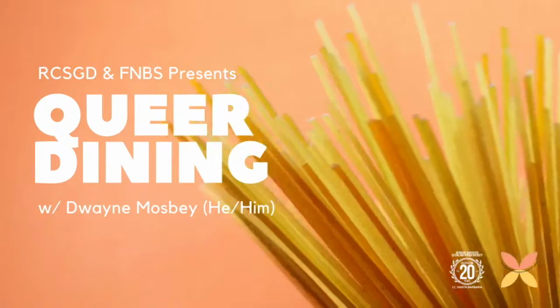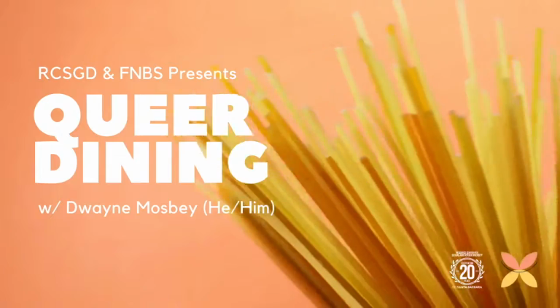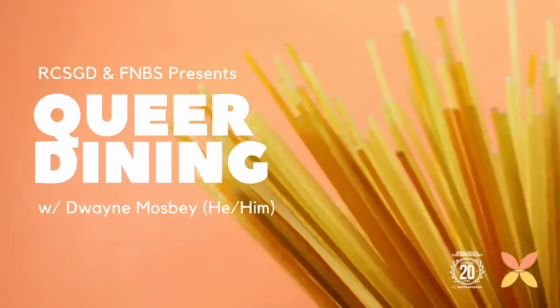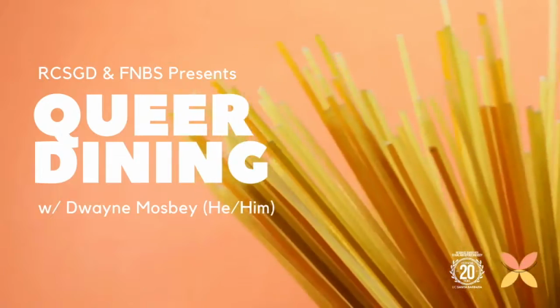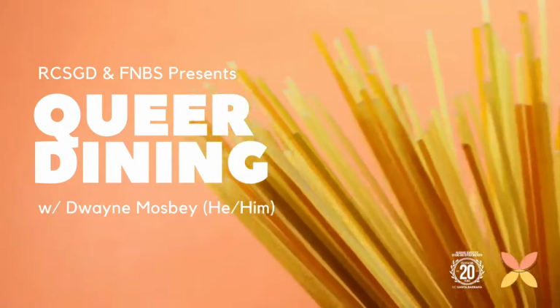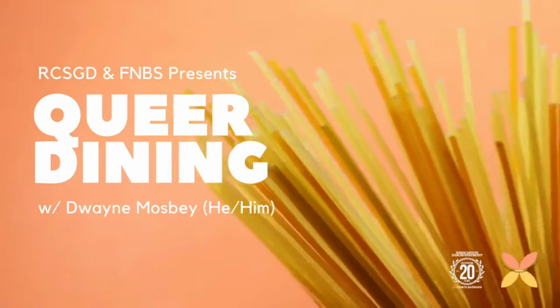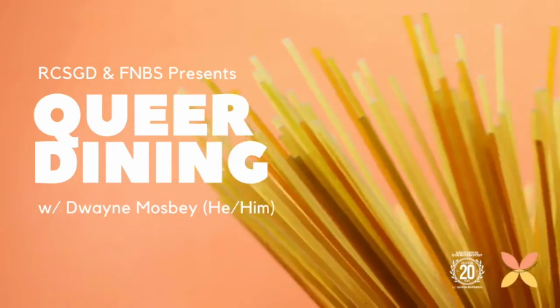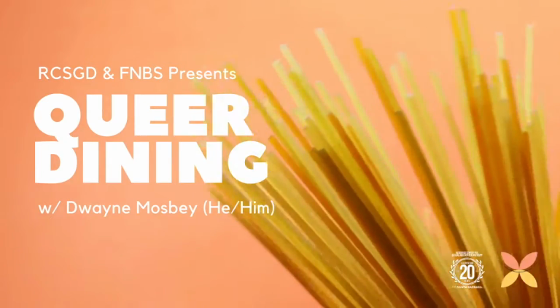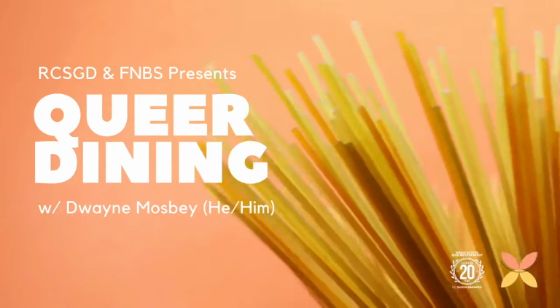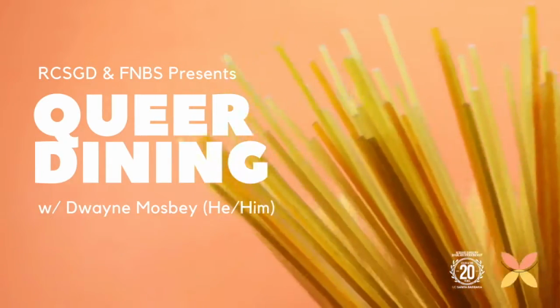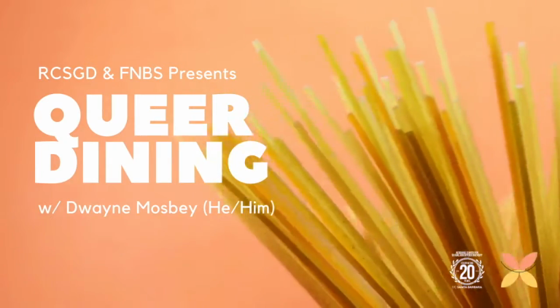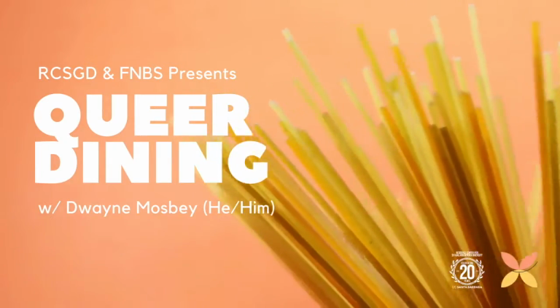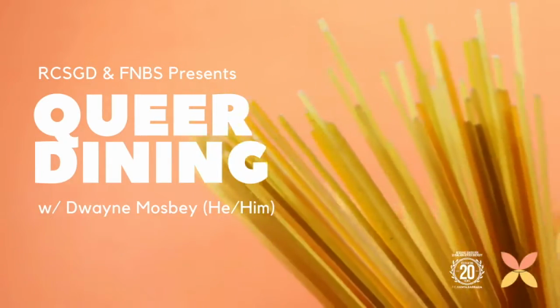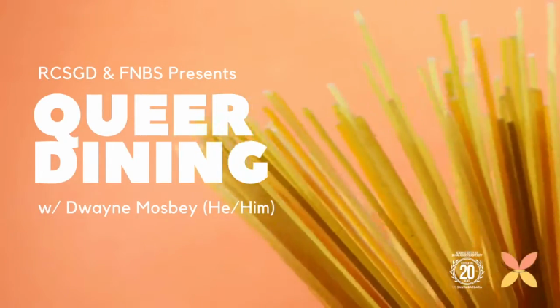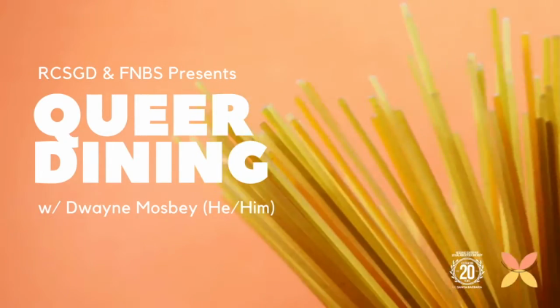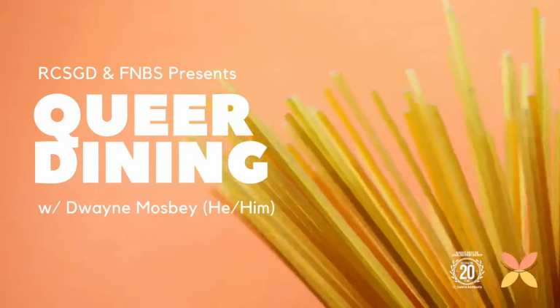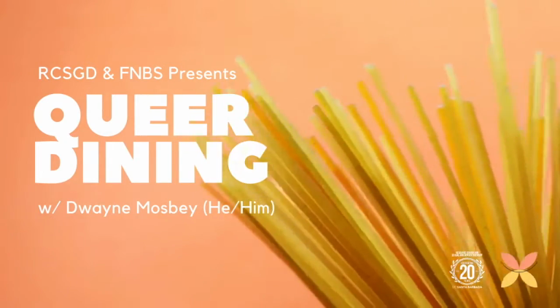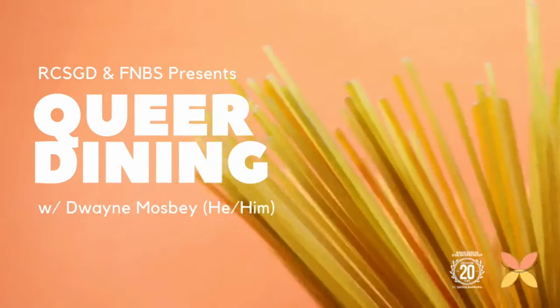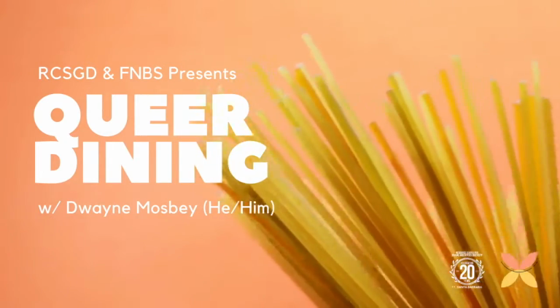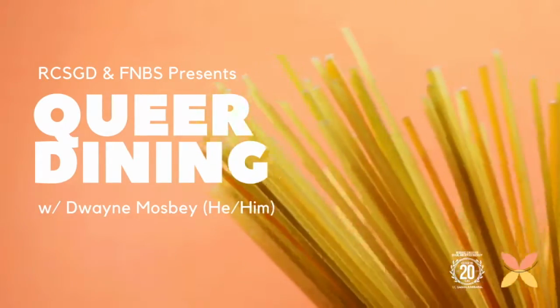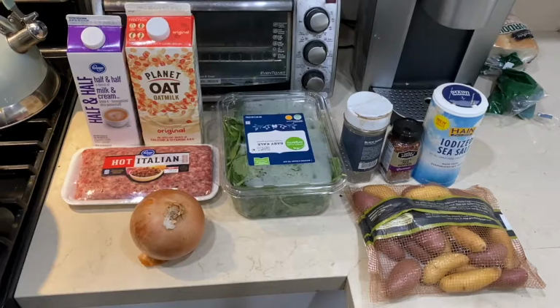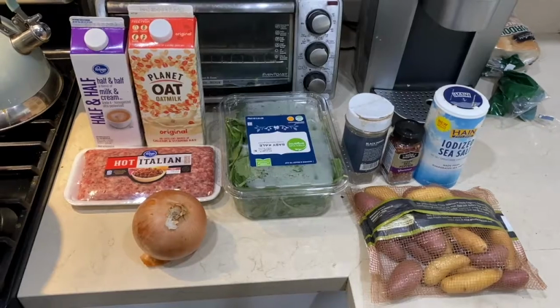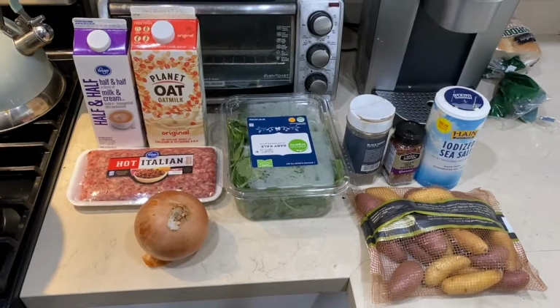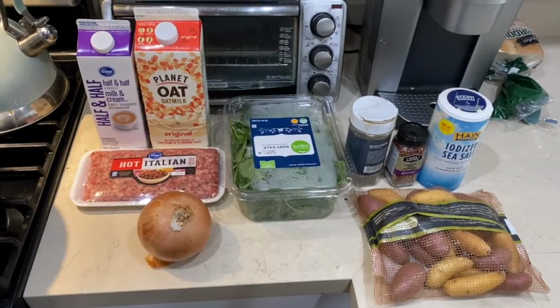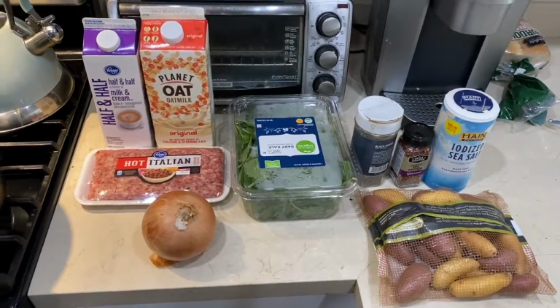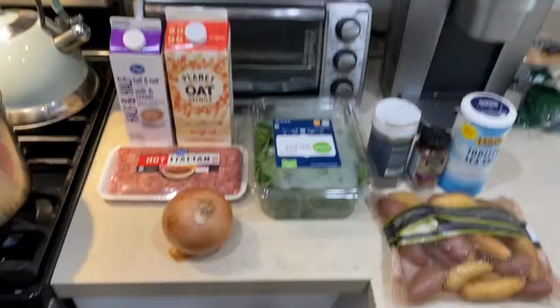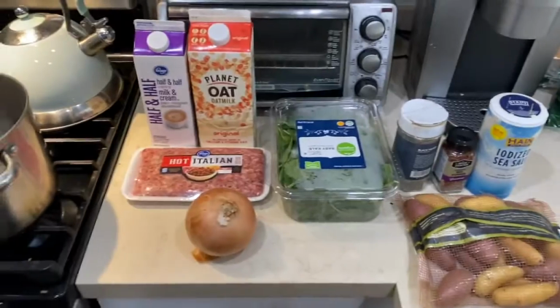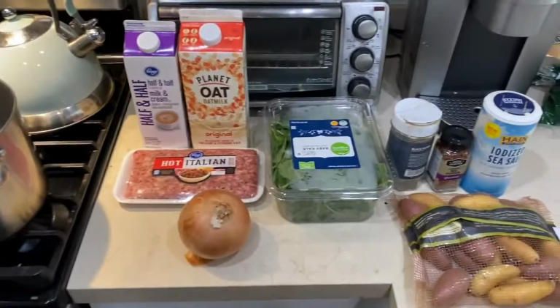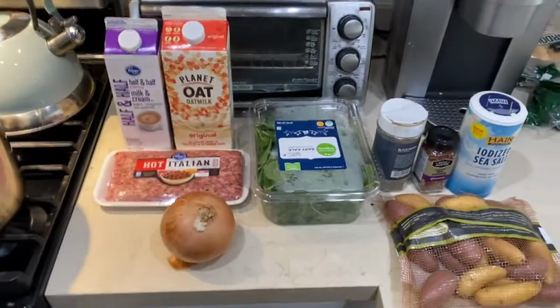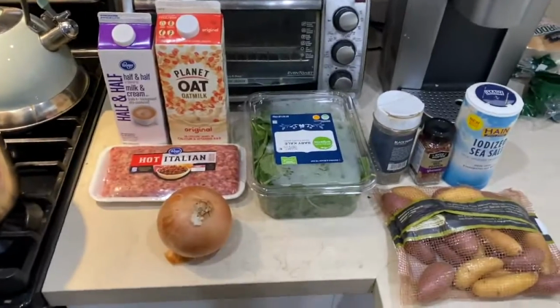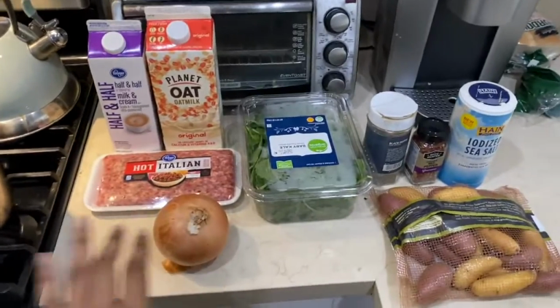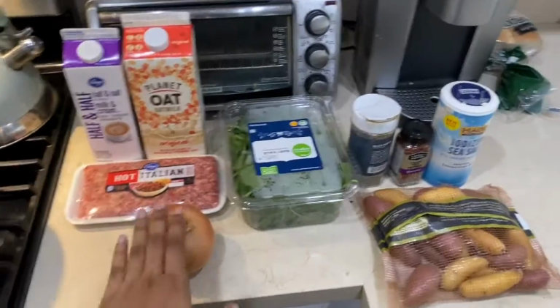Hello folks, welcome to another episode of Queer Dining with me, Duane Mosby. Today we'll be making potato, sausage, and kale soup.